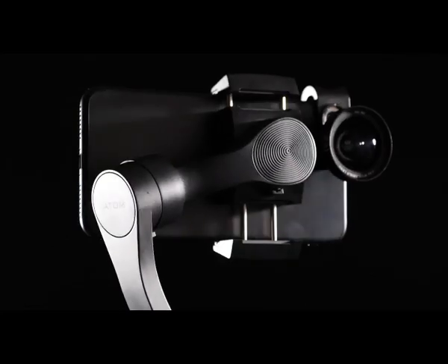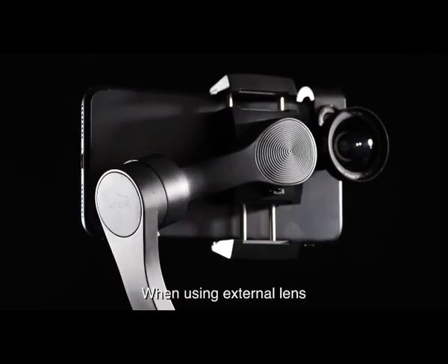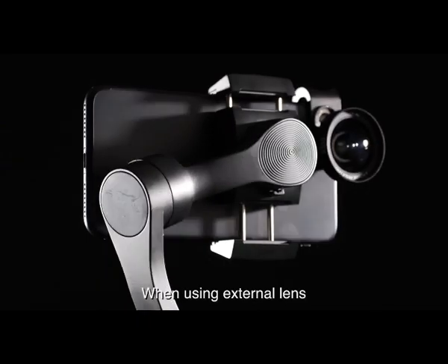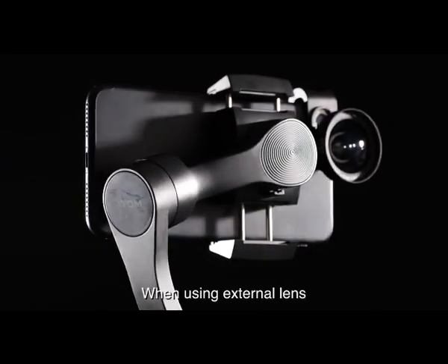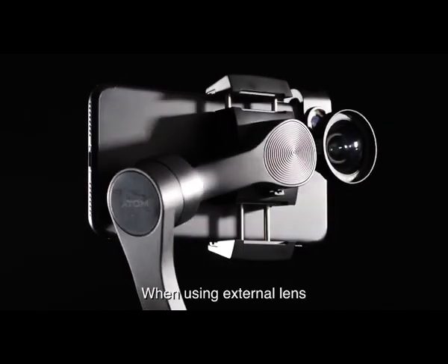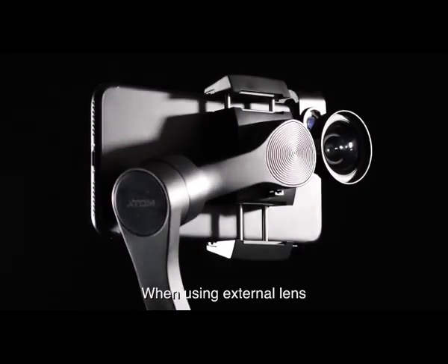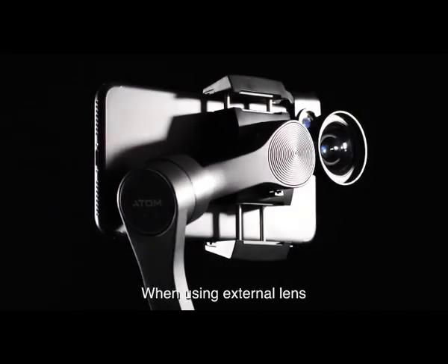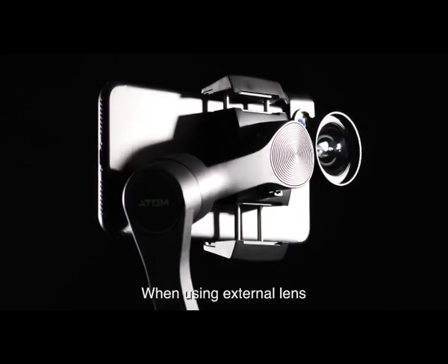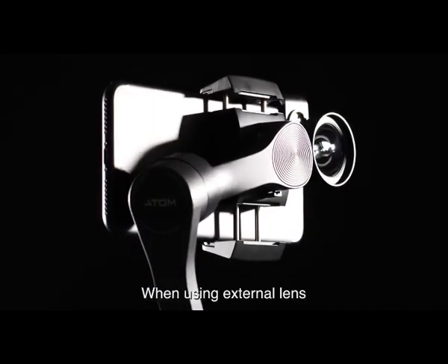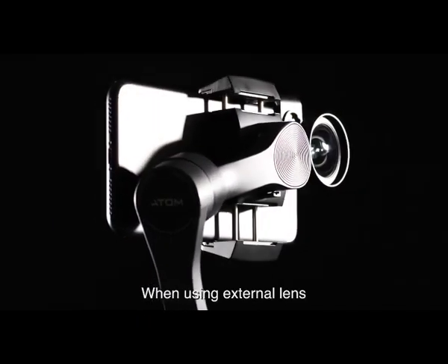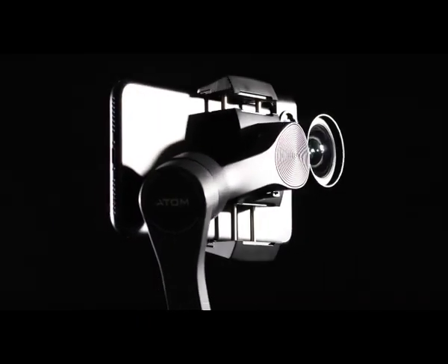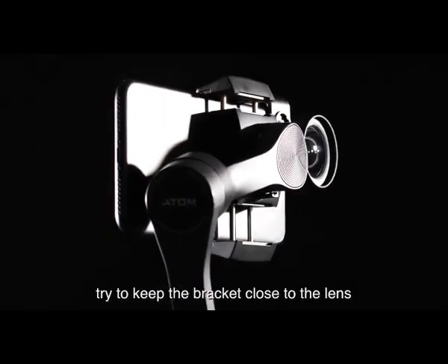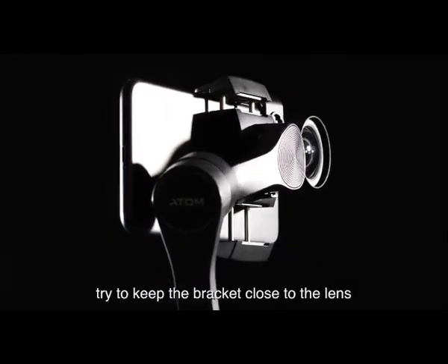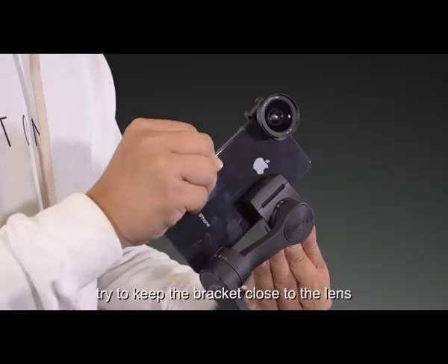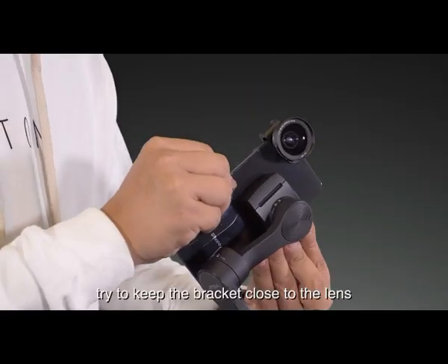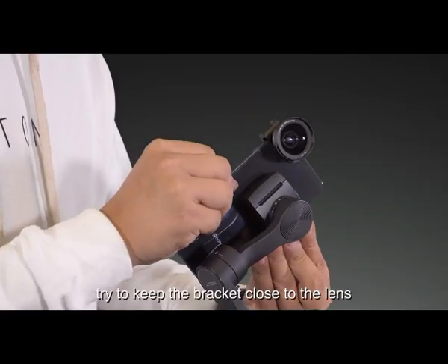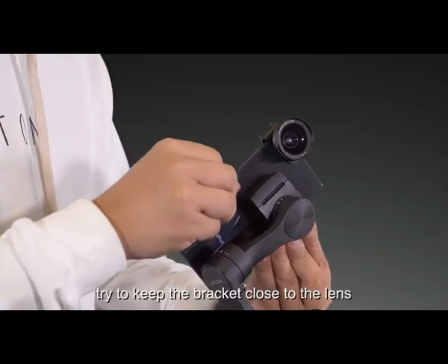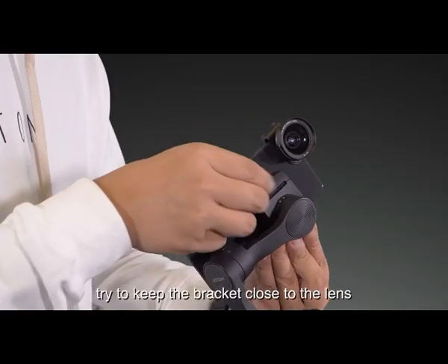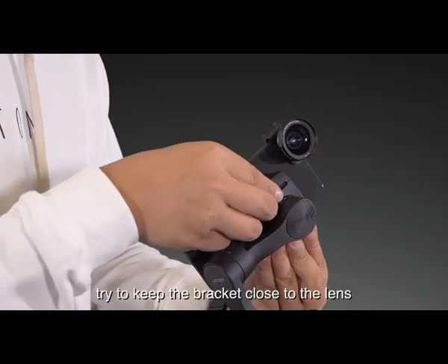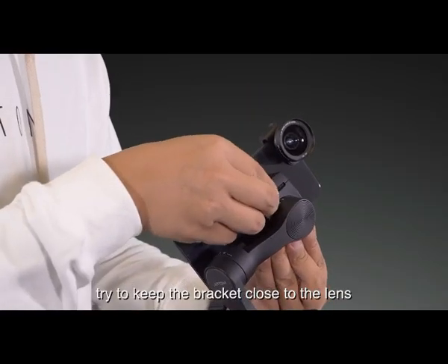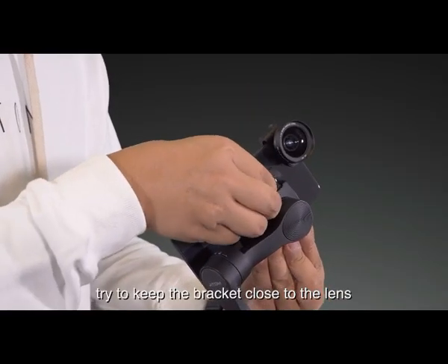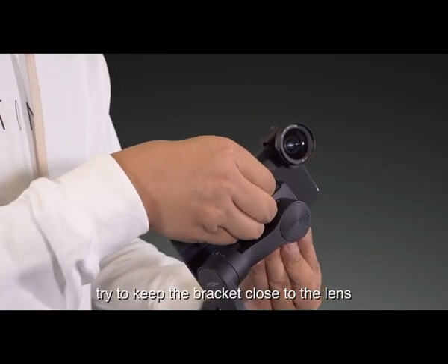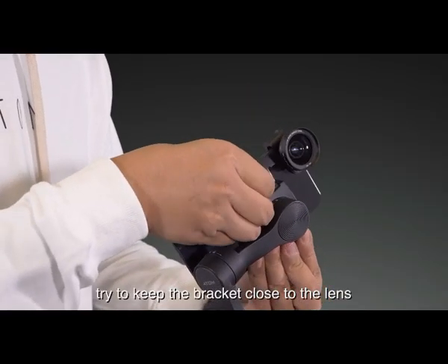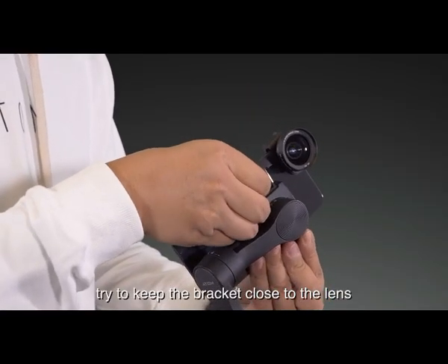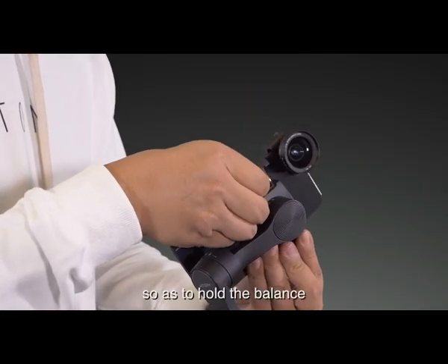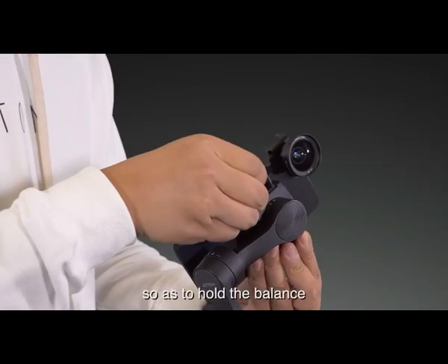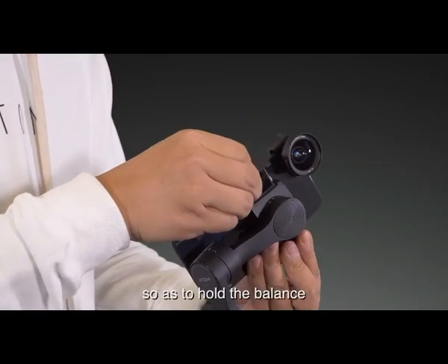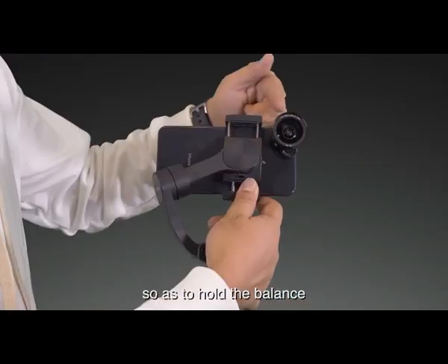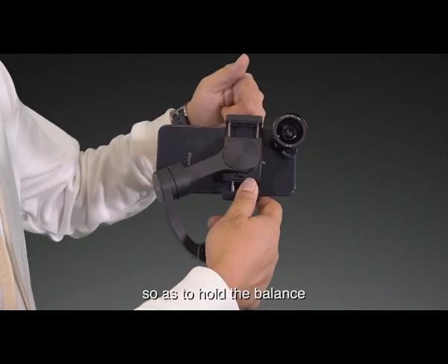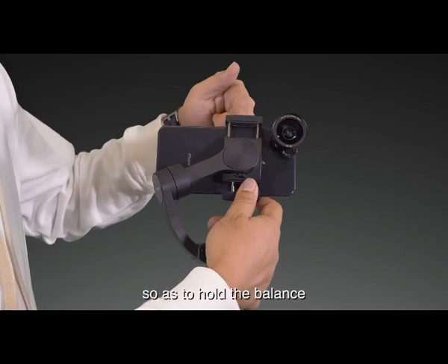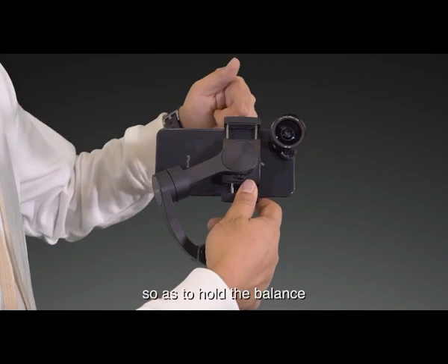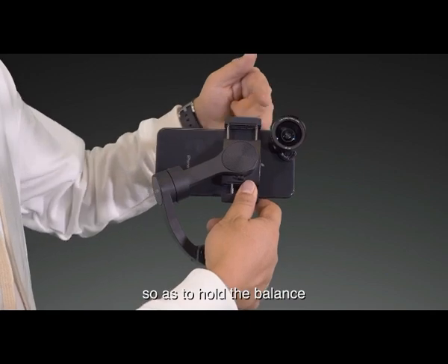When using an external lens, try to keep the bracket close to the lens so as to maintain balance.